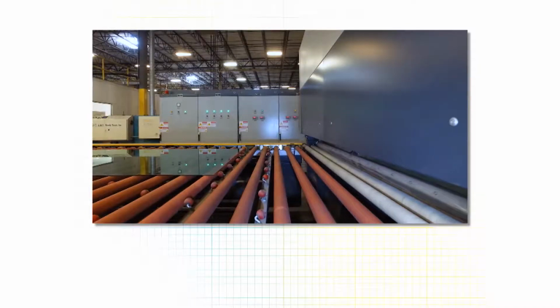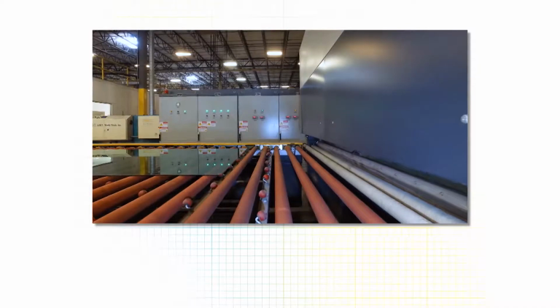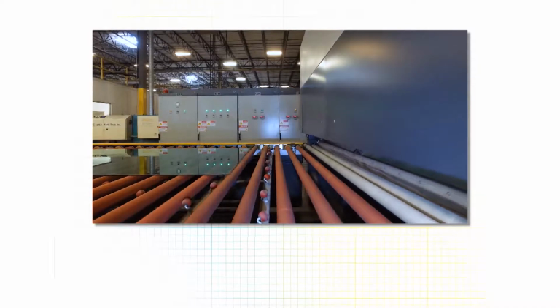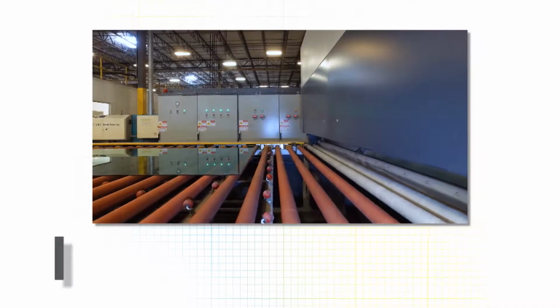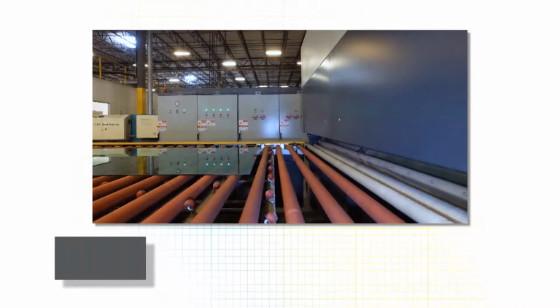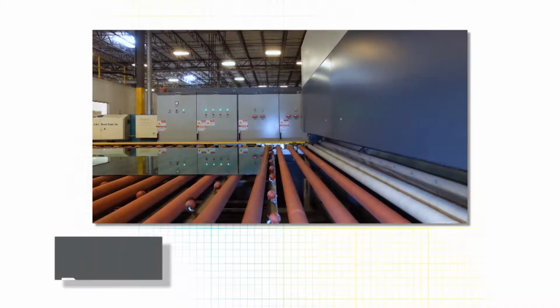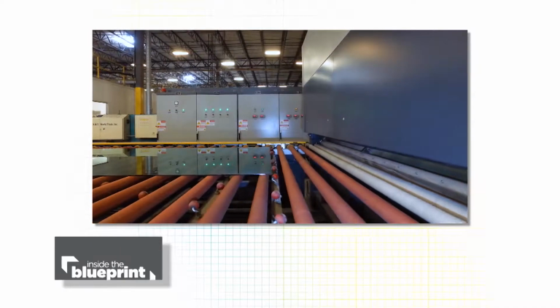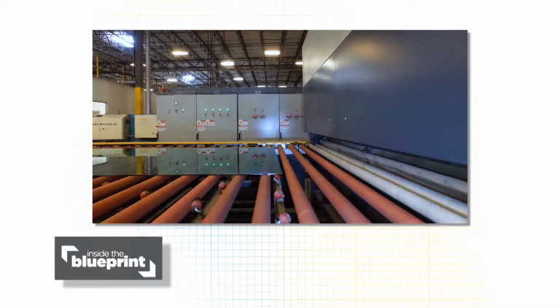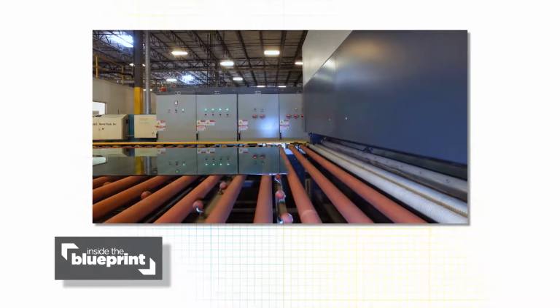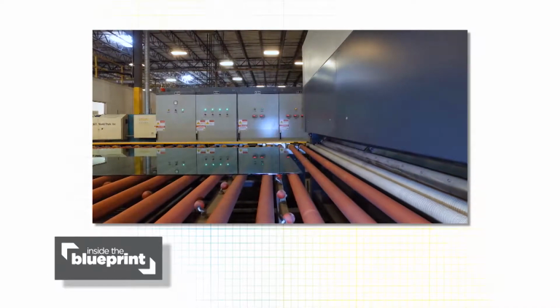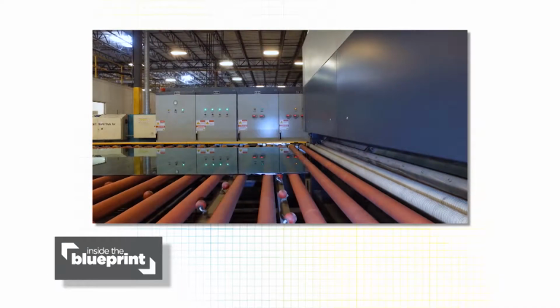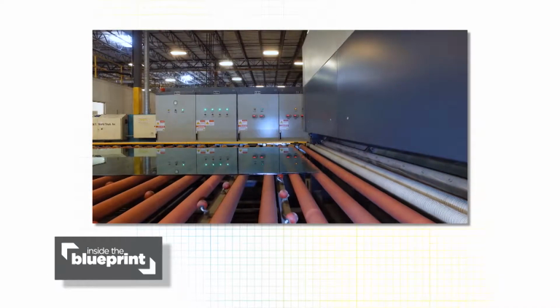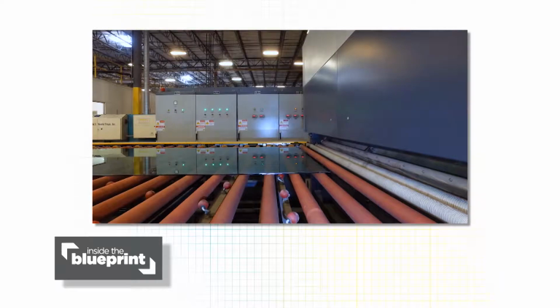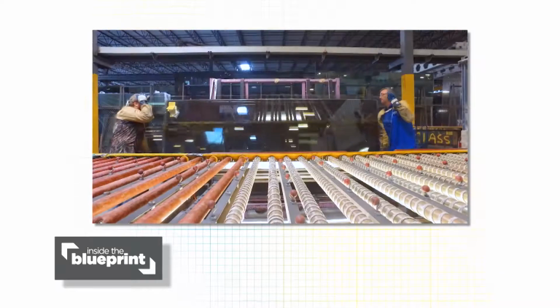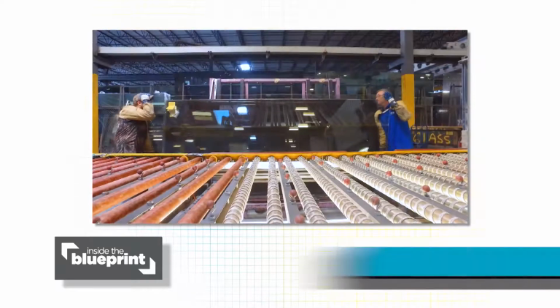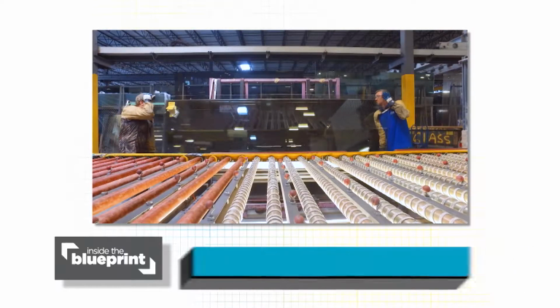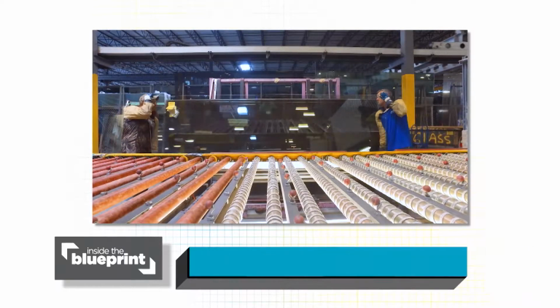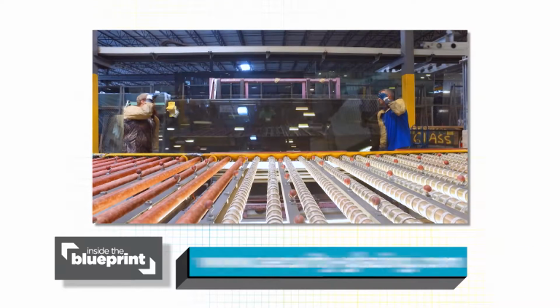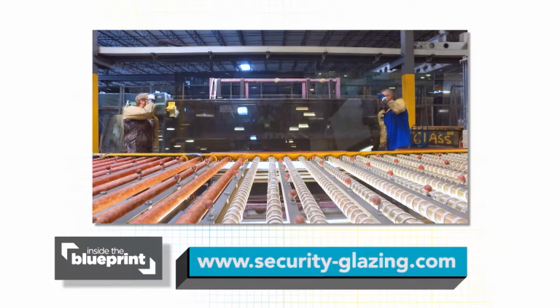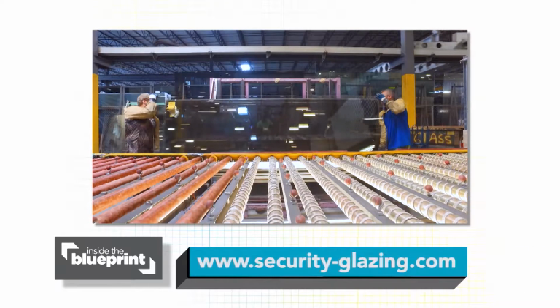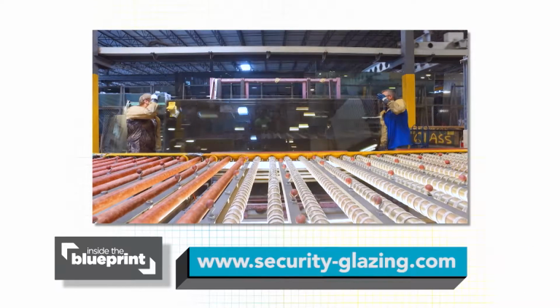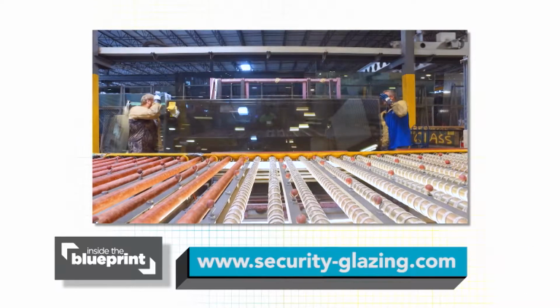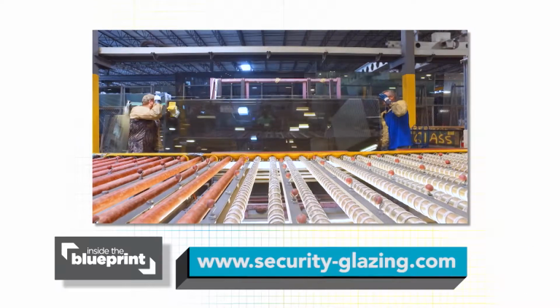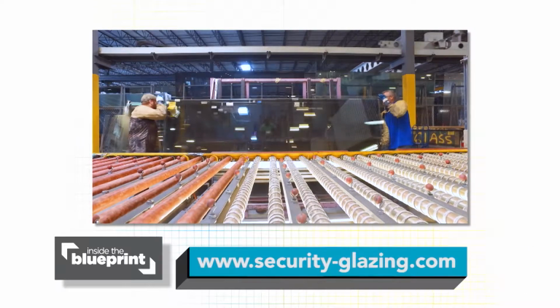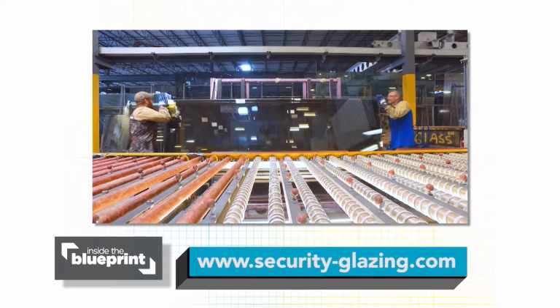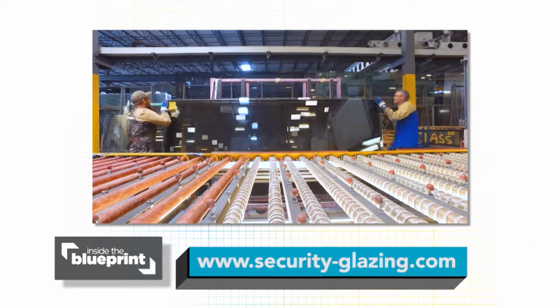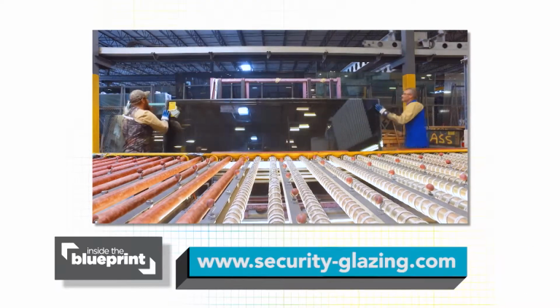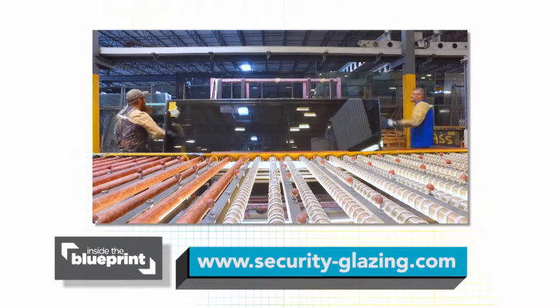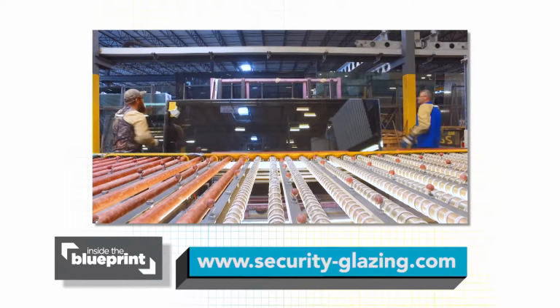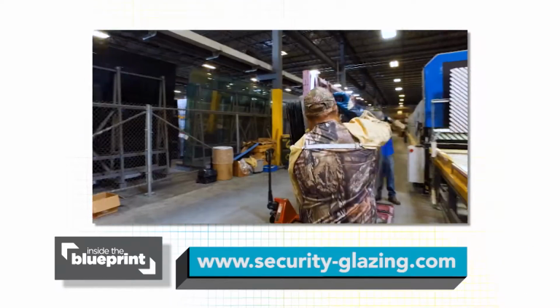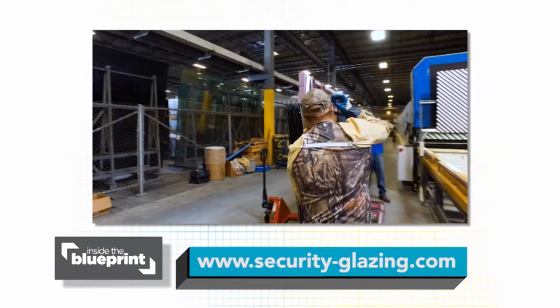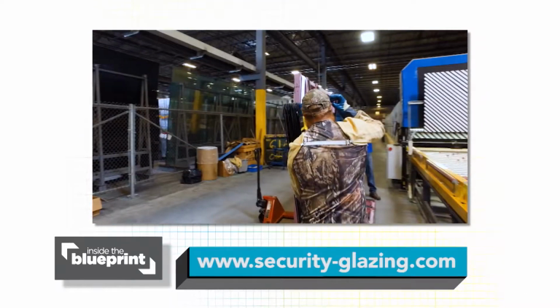For more information on Child Guard security glazing, check out their website at security-glazing.com.